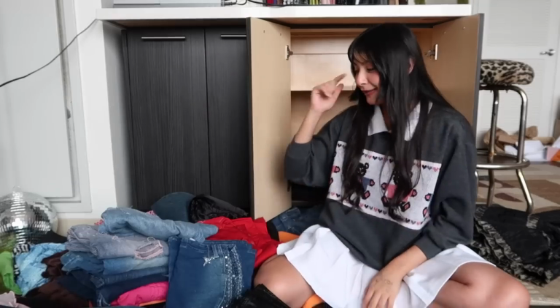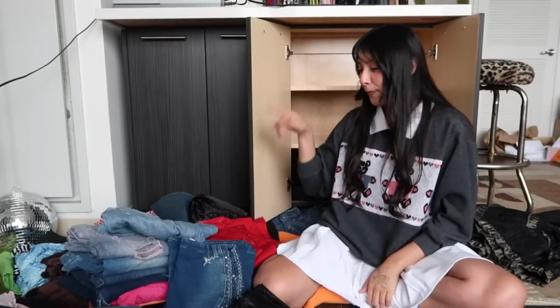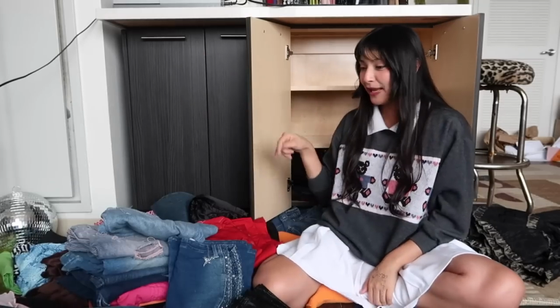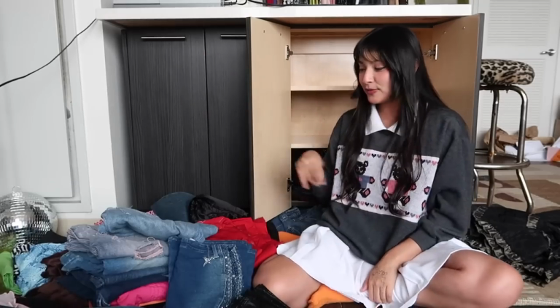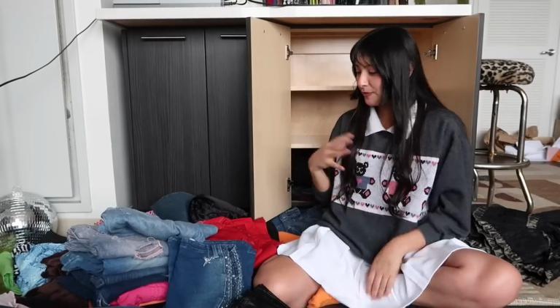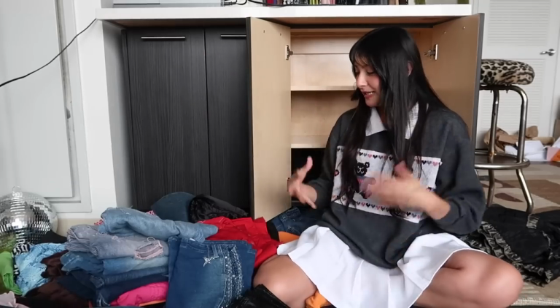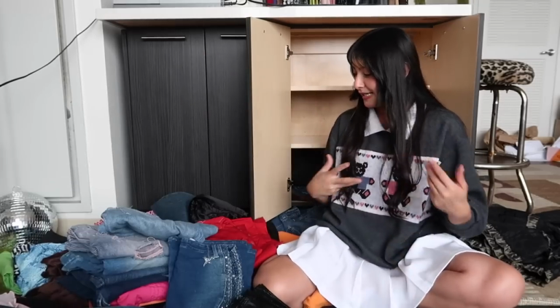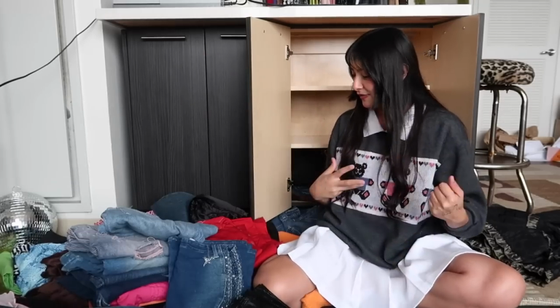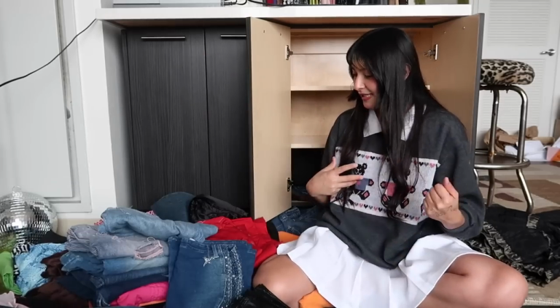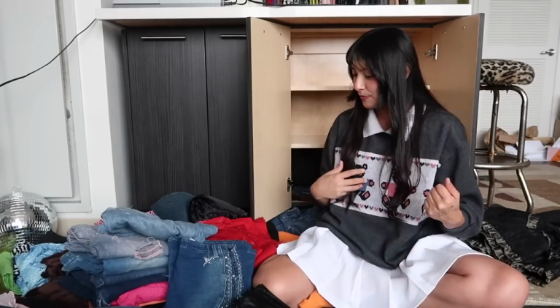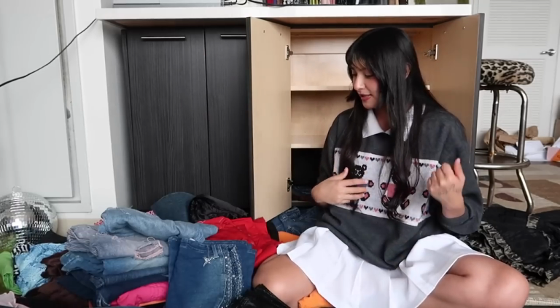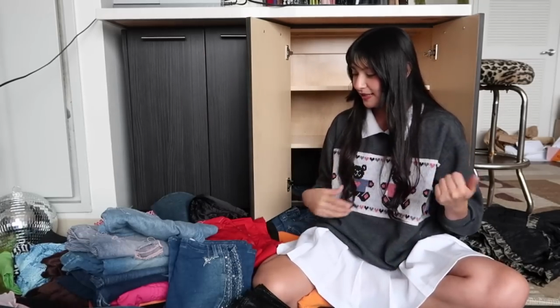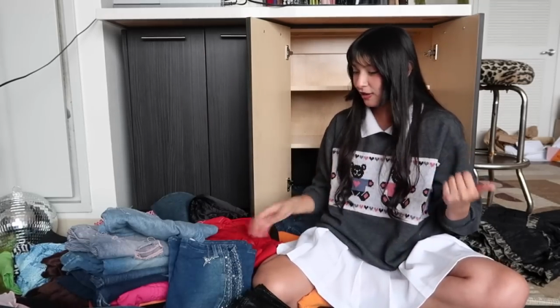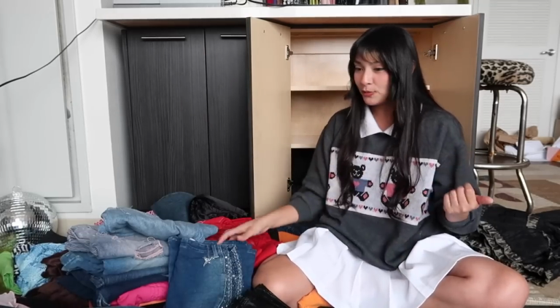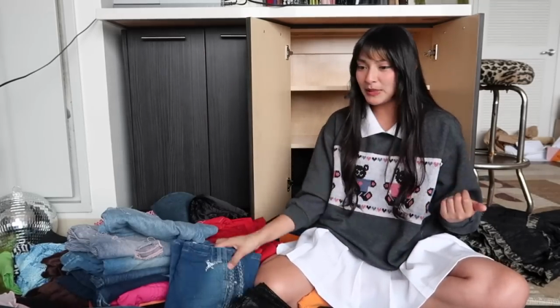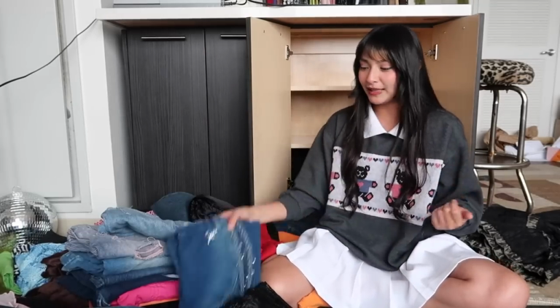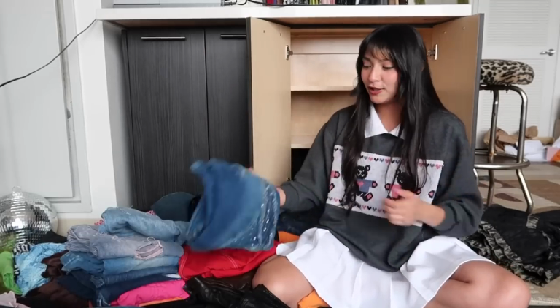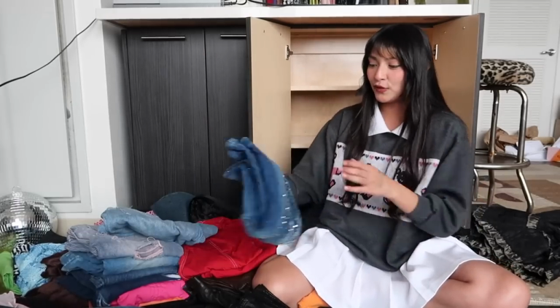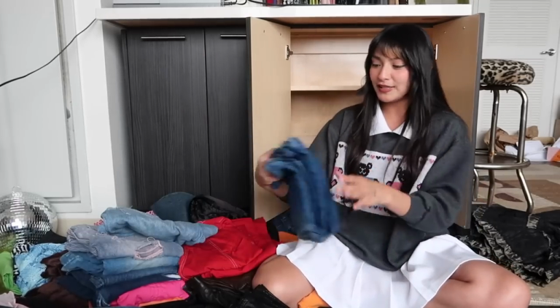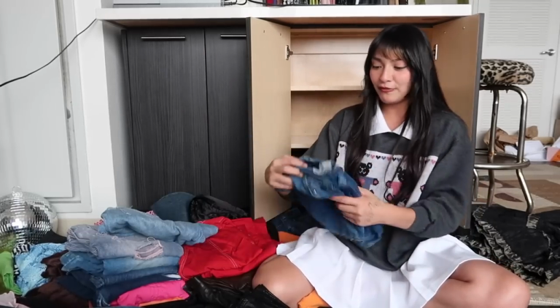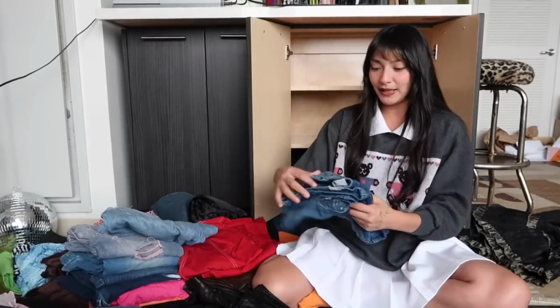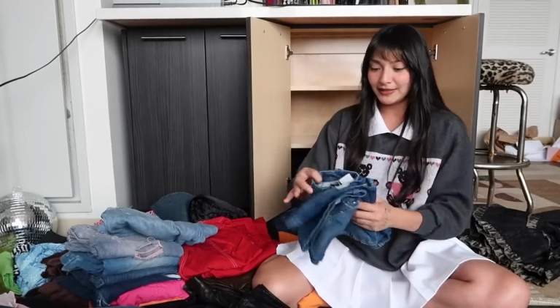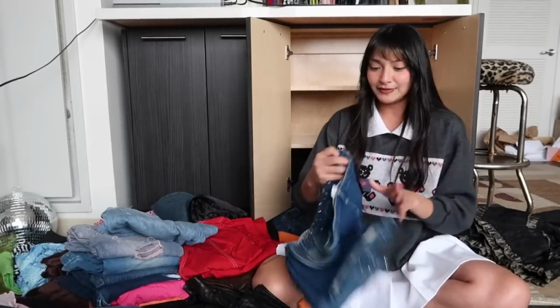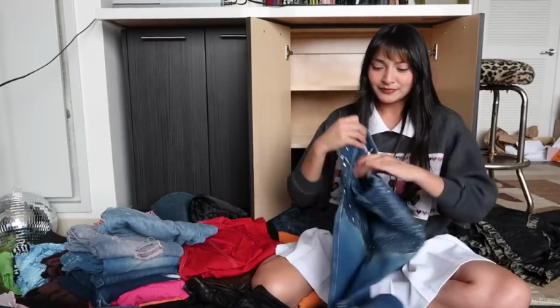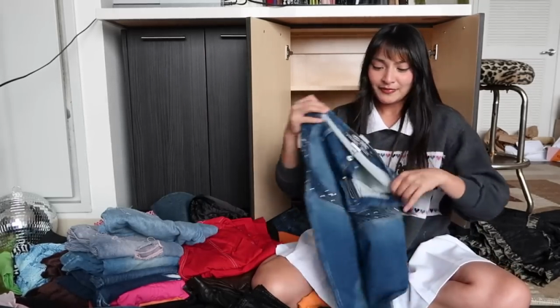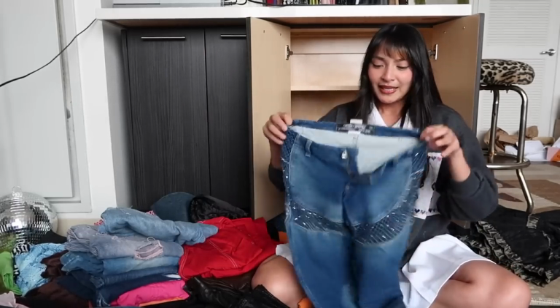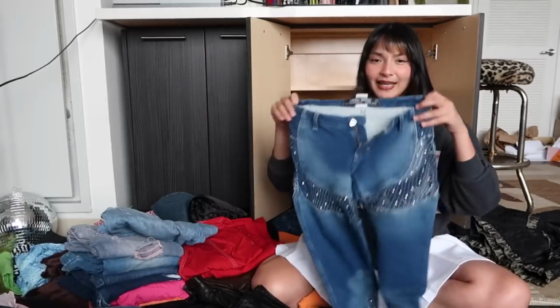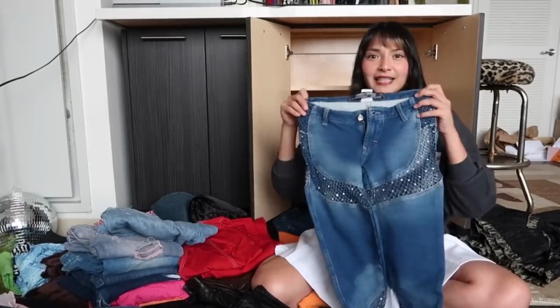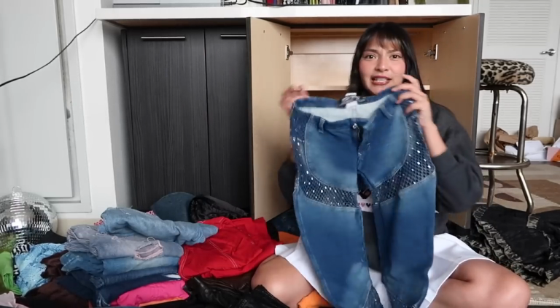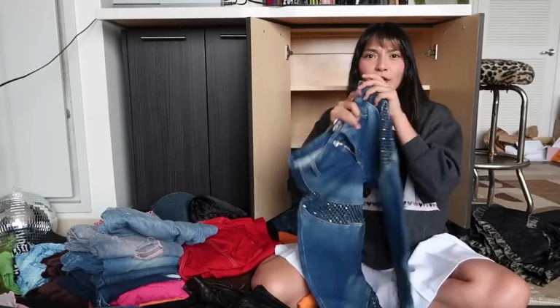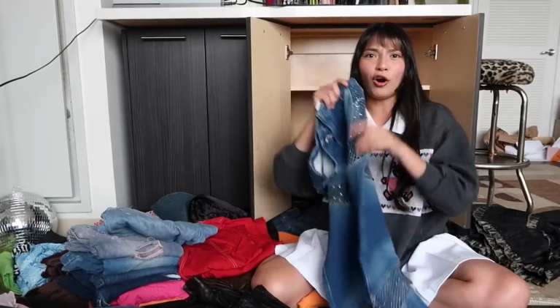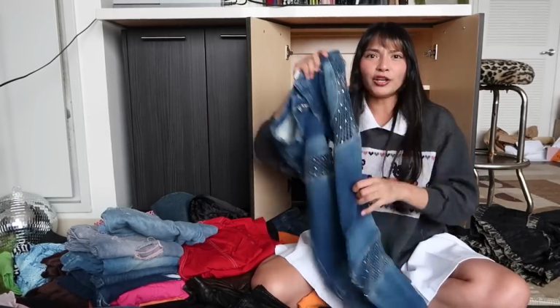I thought pants was going to be kind of easy because I thought I would be letting go of stuff, but it's kind of hard.